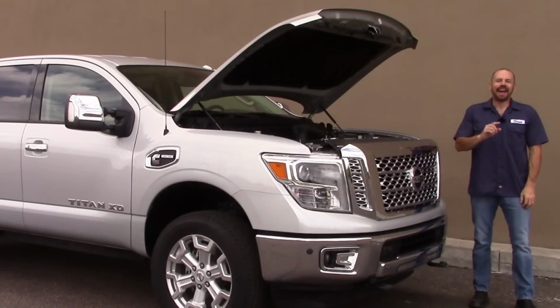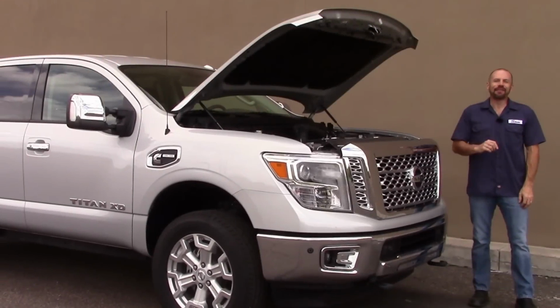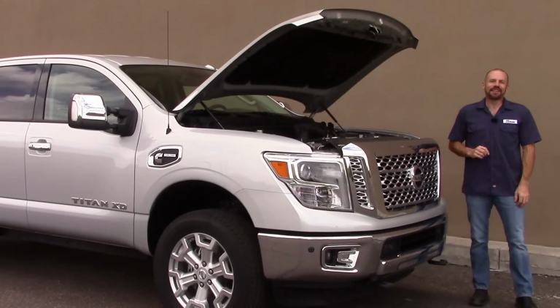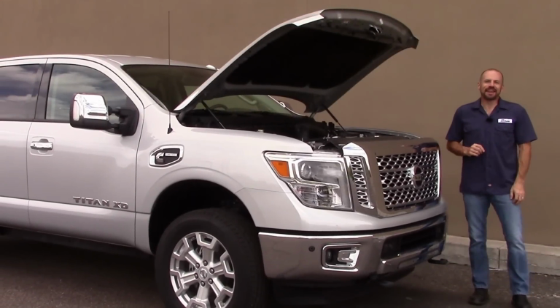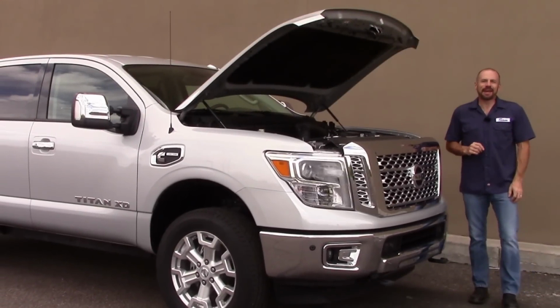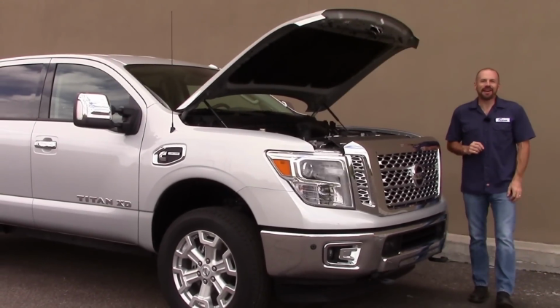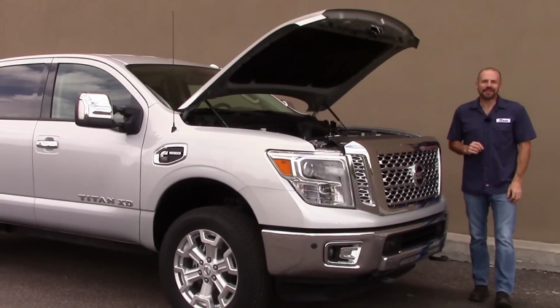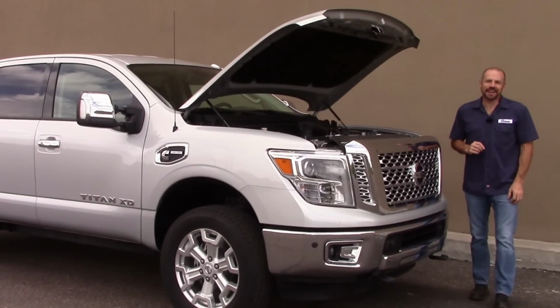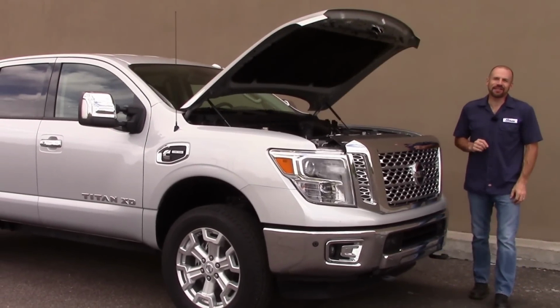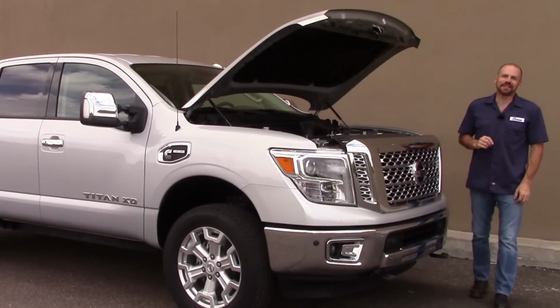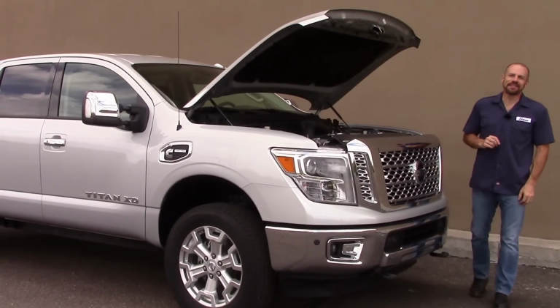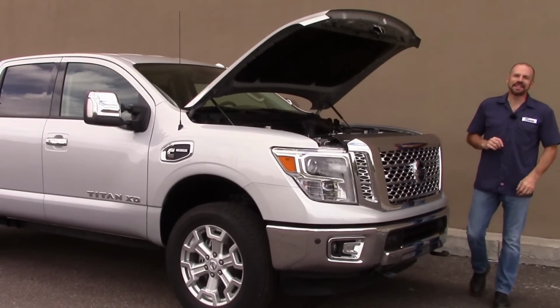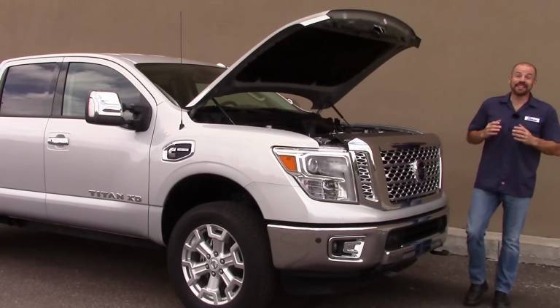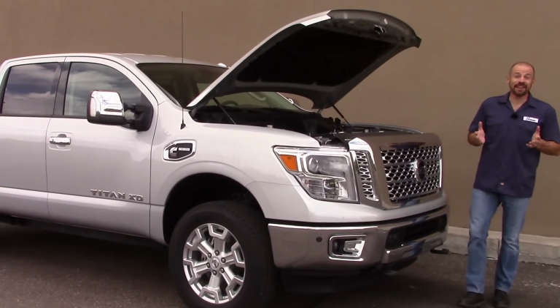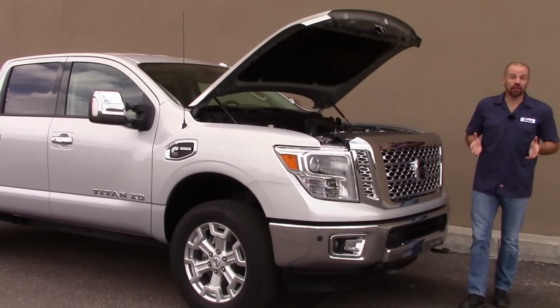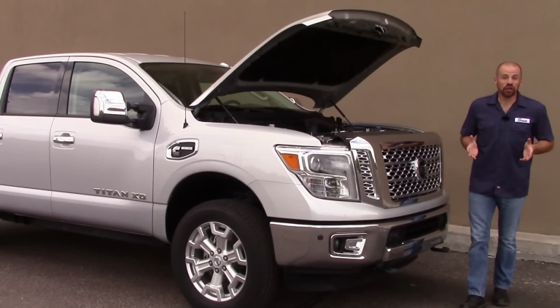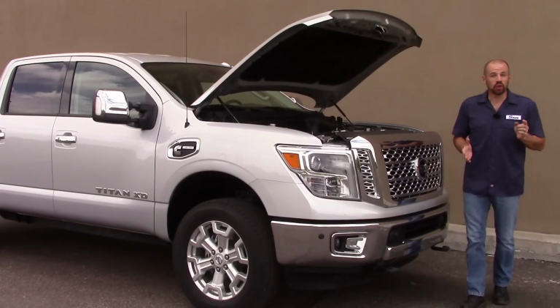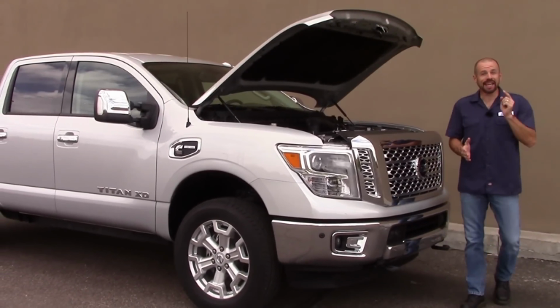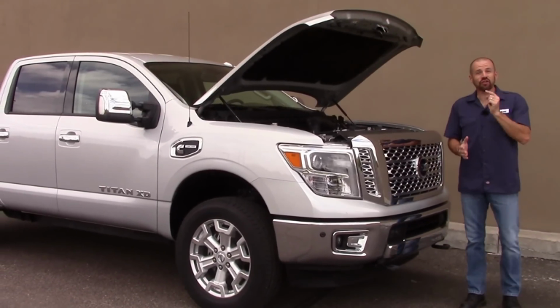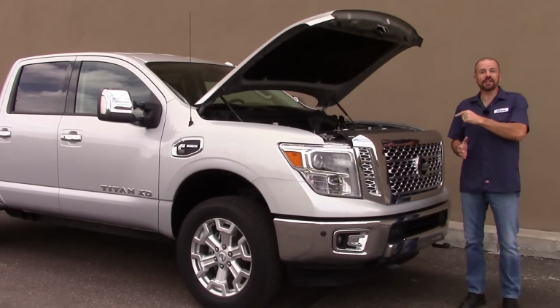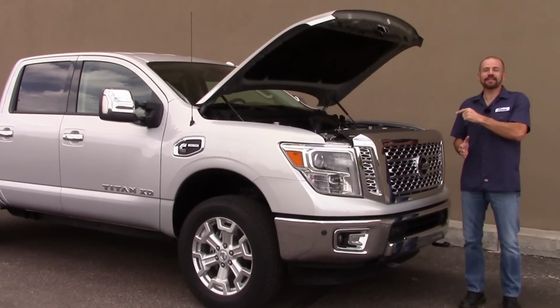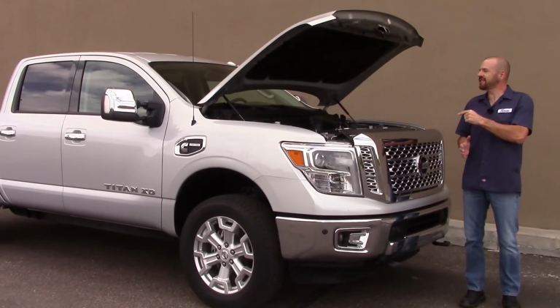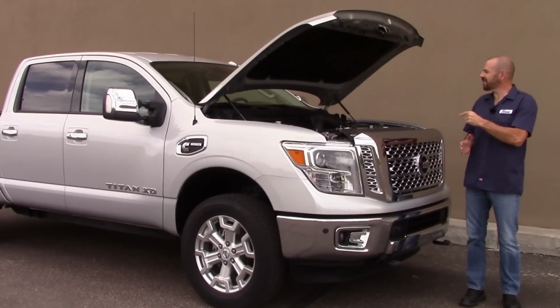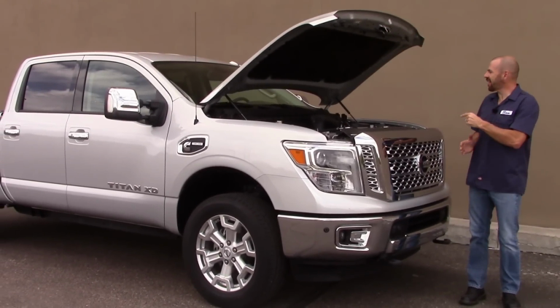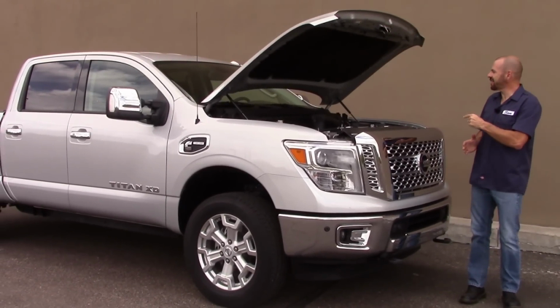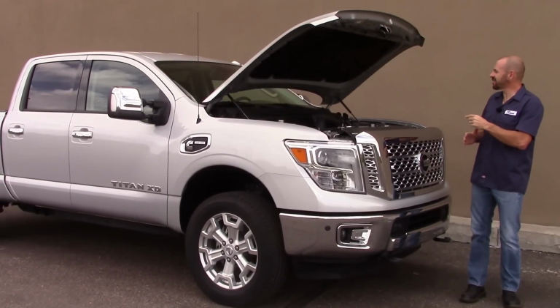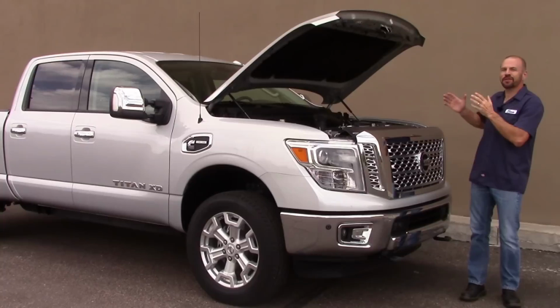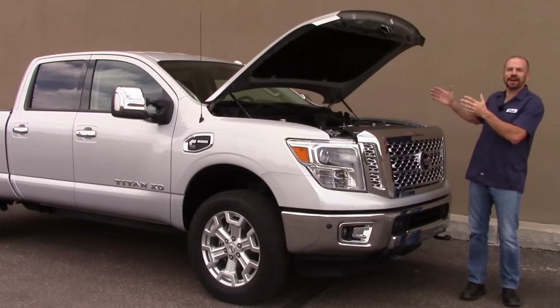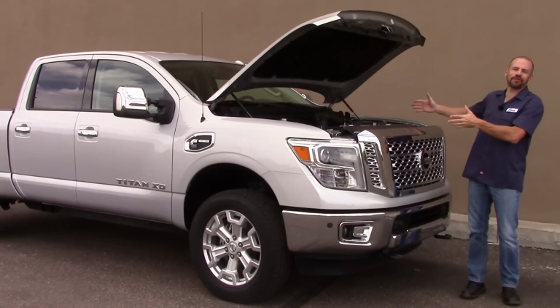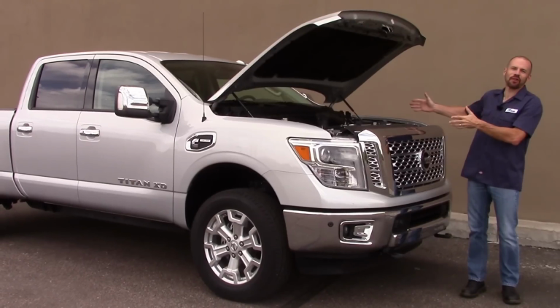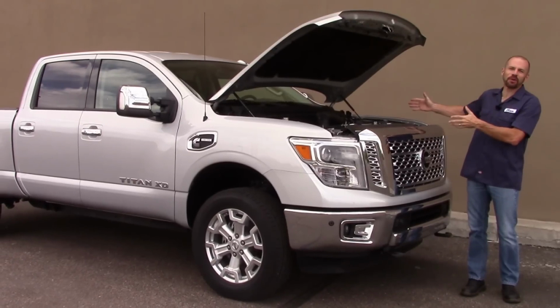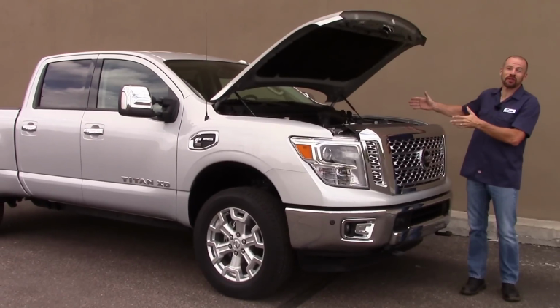Hey friends, Sam Hamart for Test Driven TV. Today on Under the Hood, we're looking at the 2016 Nissan Titan XD with the Cummins turbo diesel.